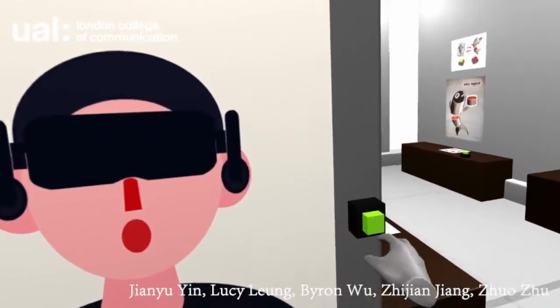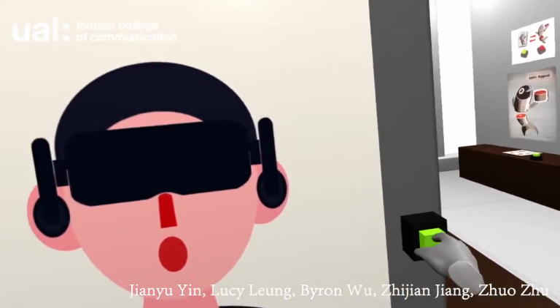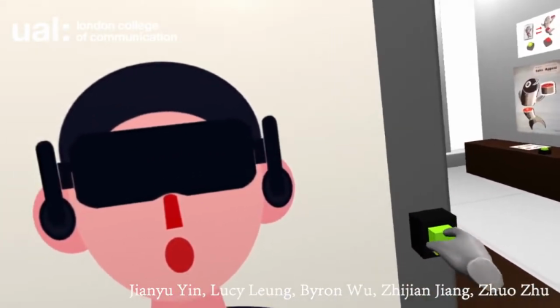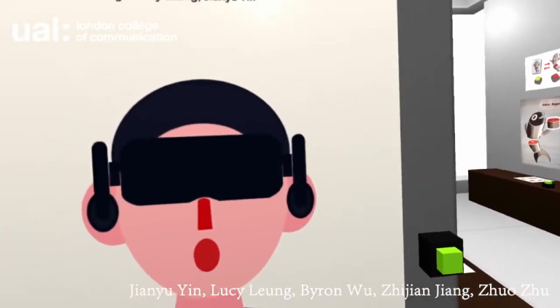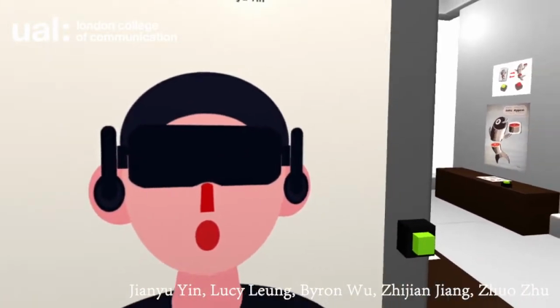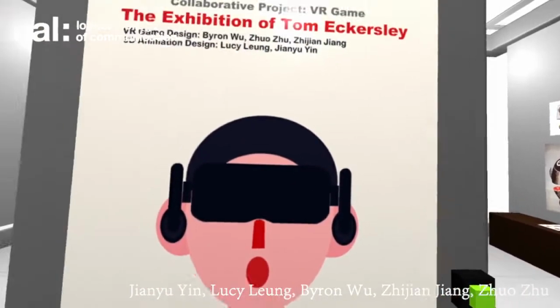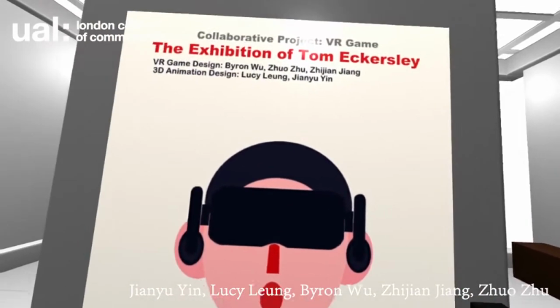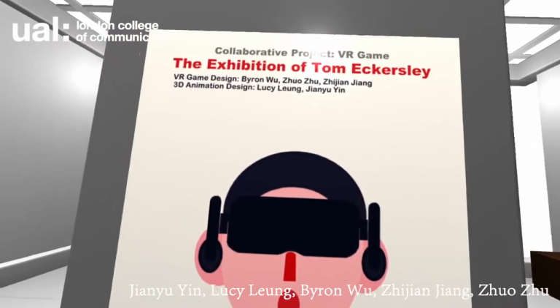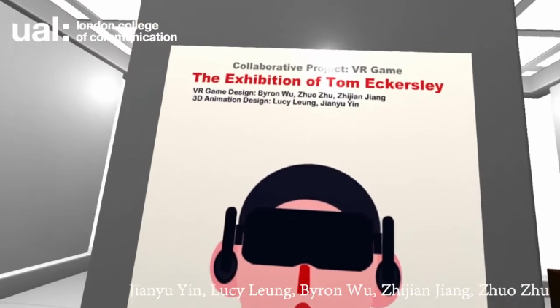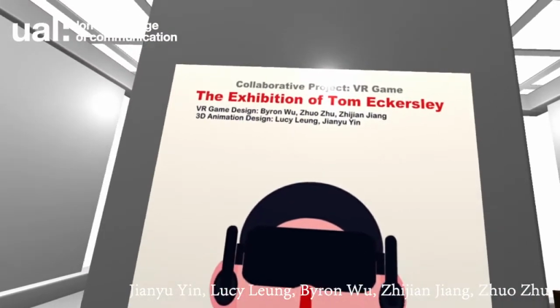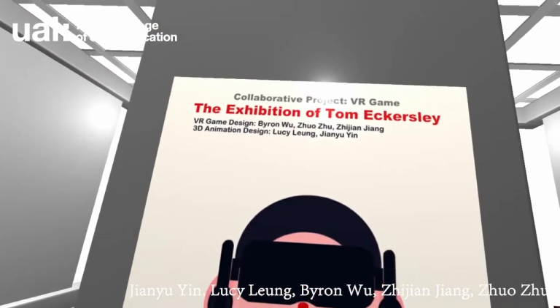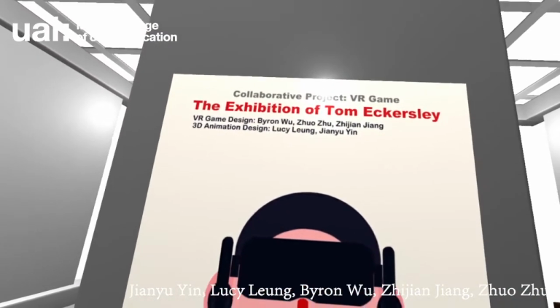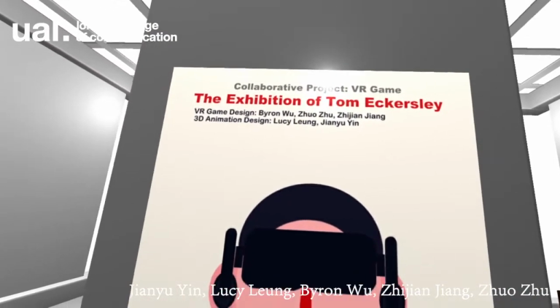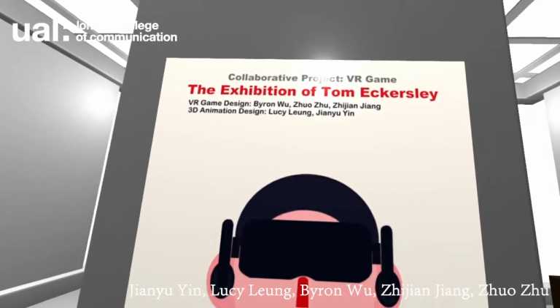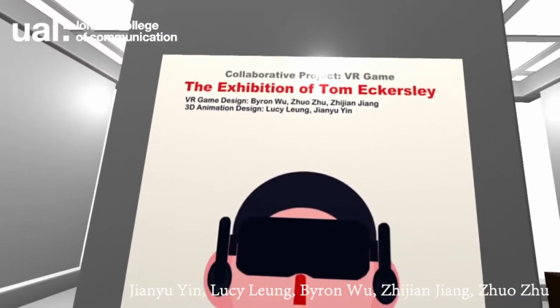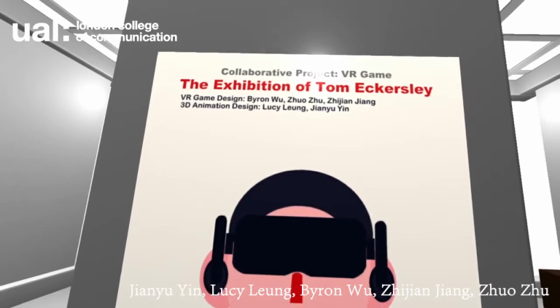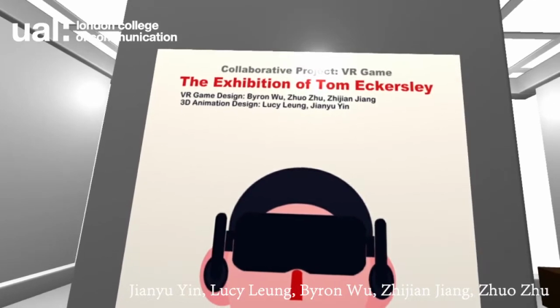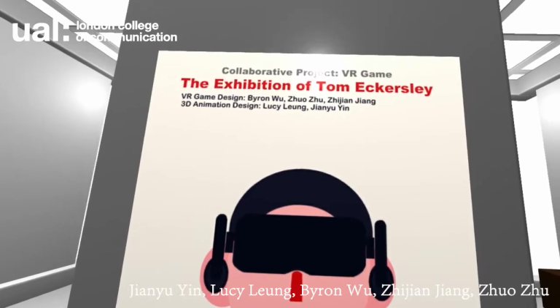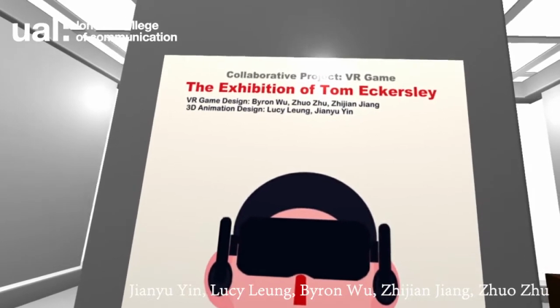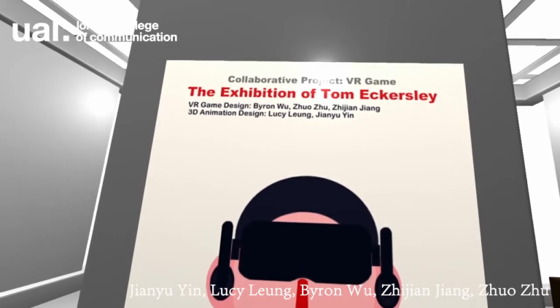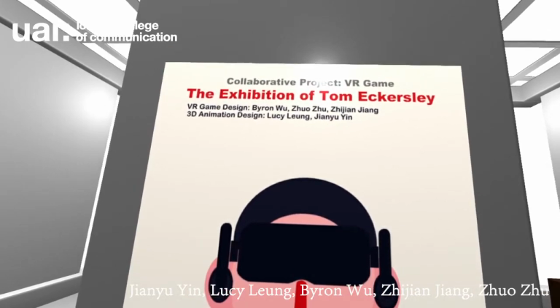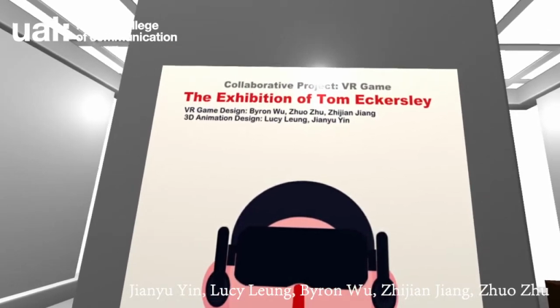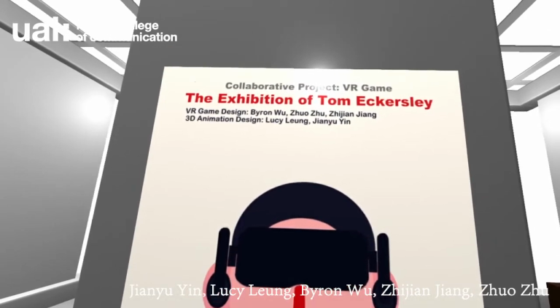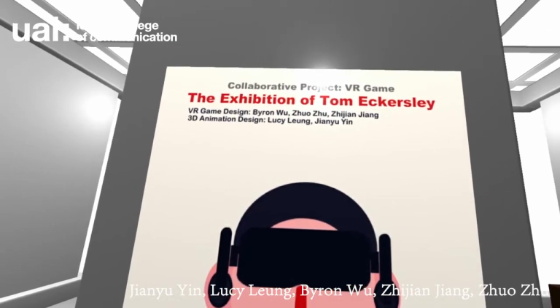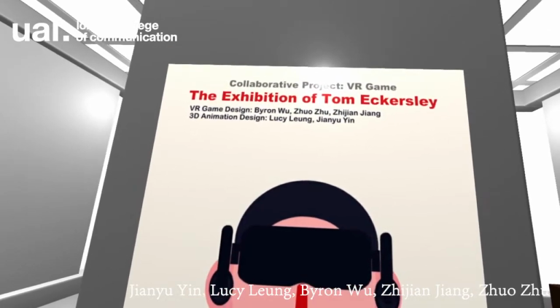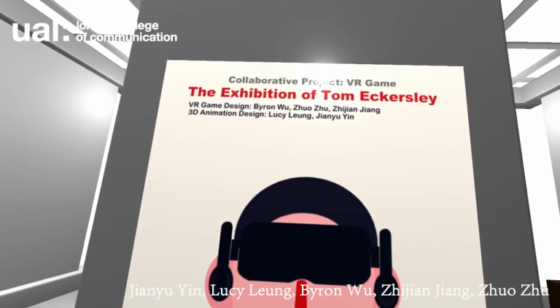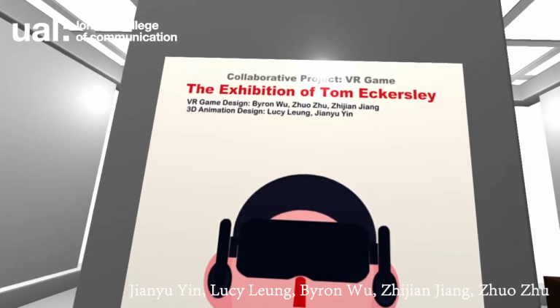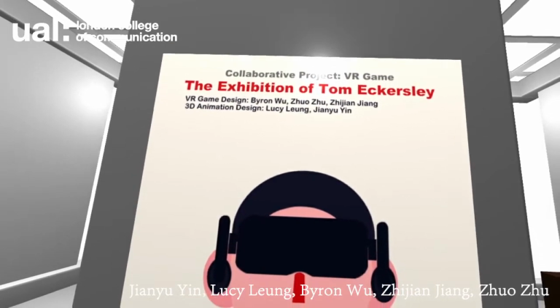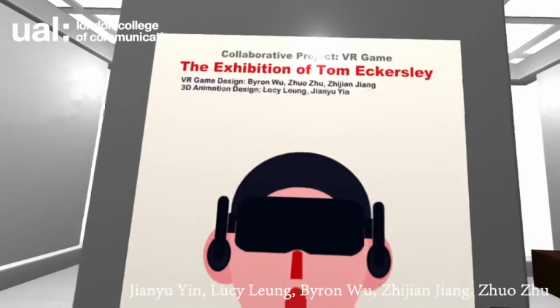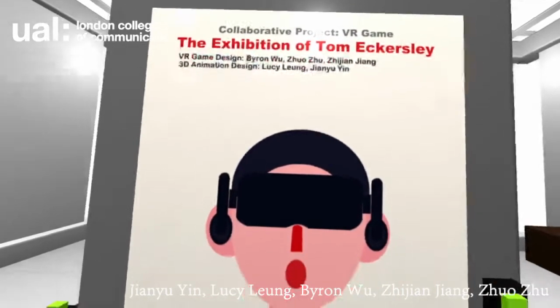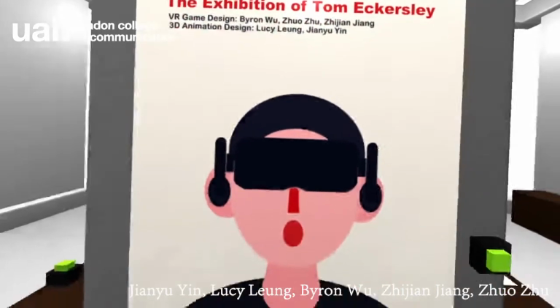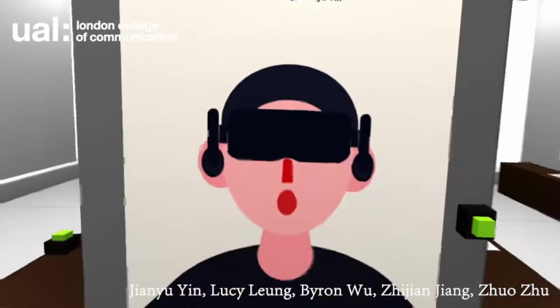Welcome to Tom Axley's VR Interaction Museum. We can walk around to complete the poster puzzles and play with them.